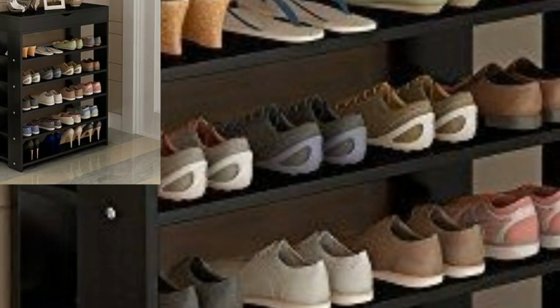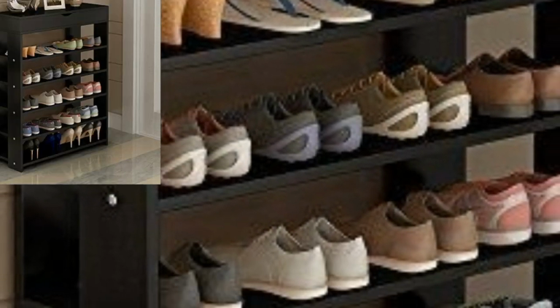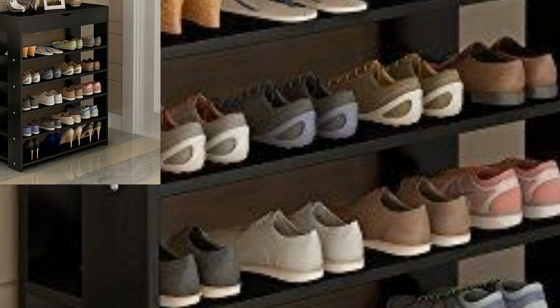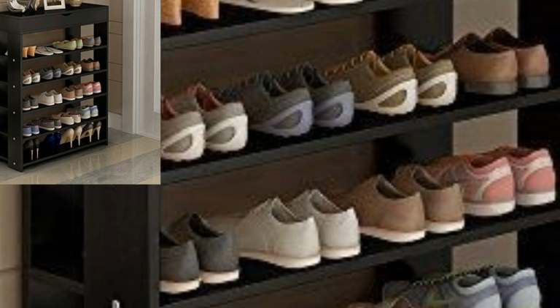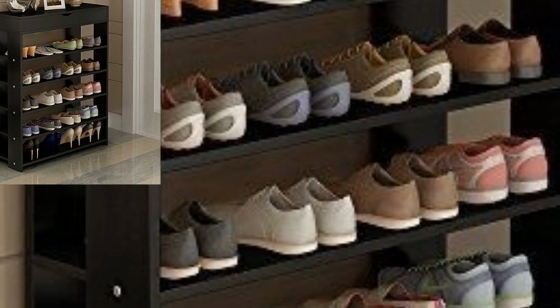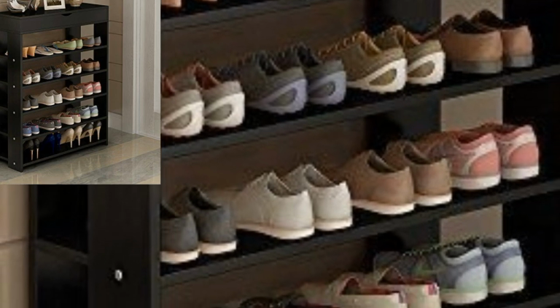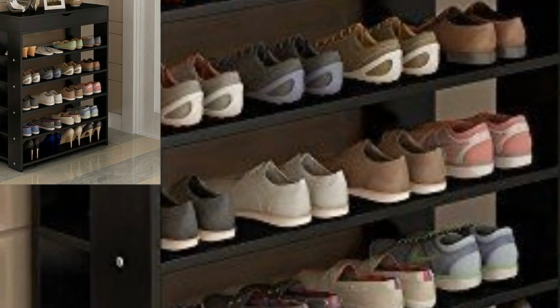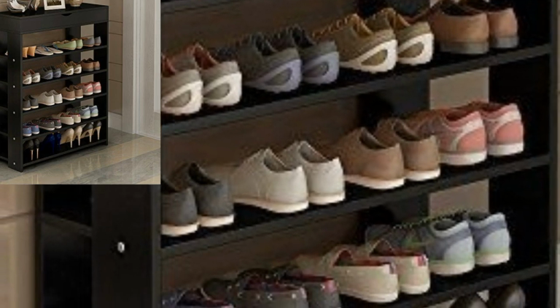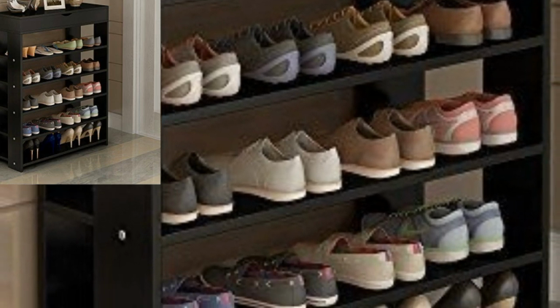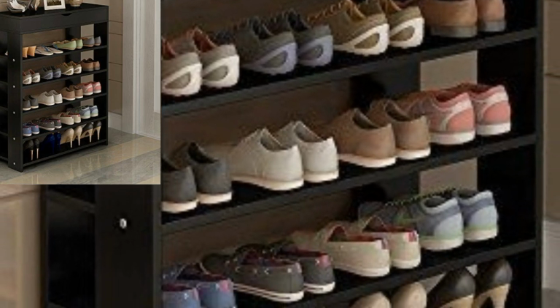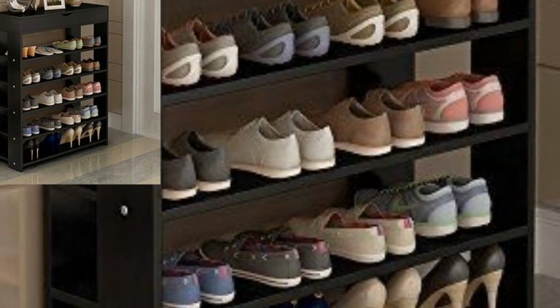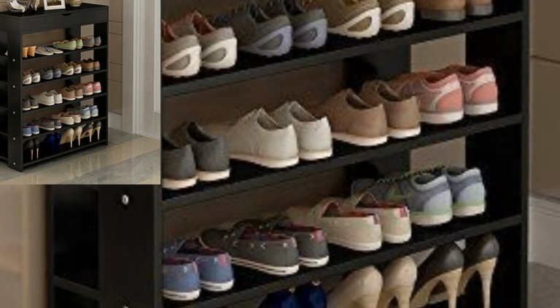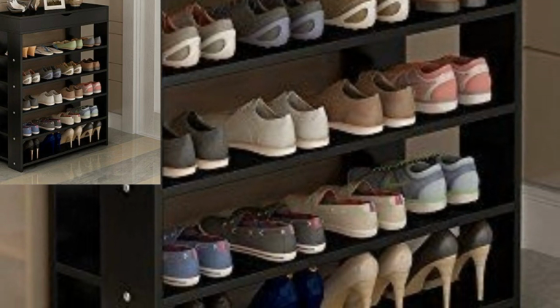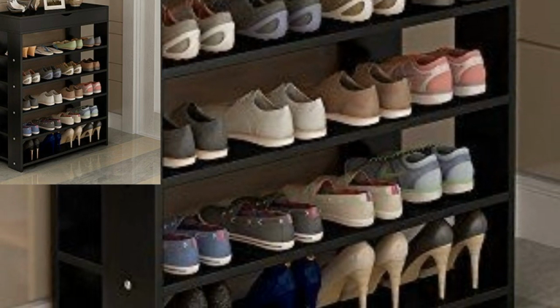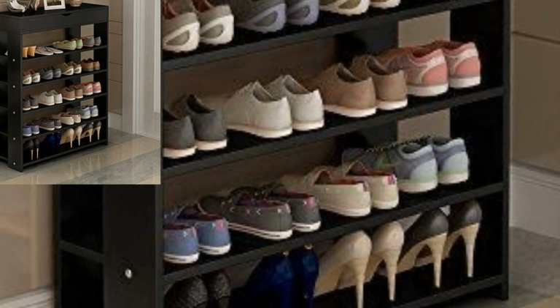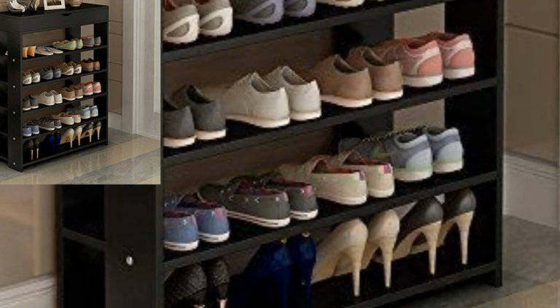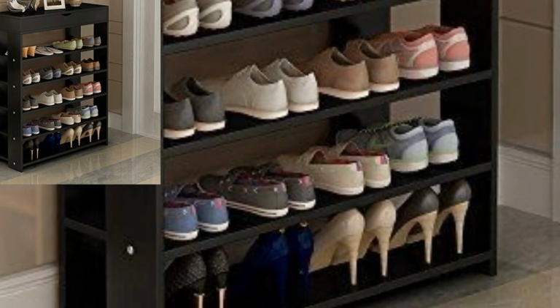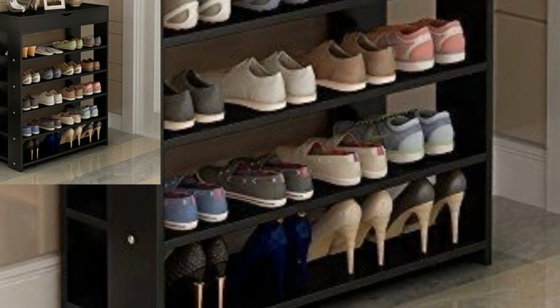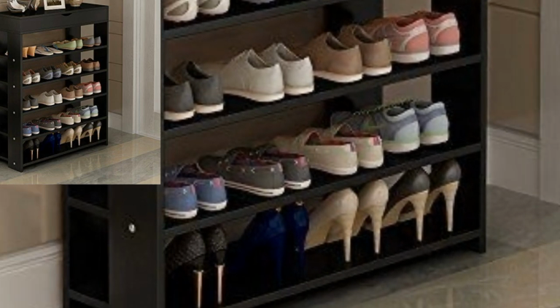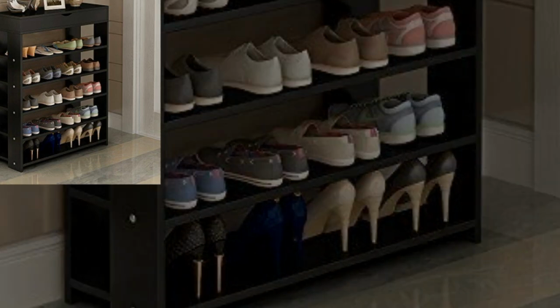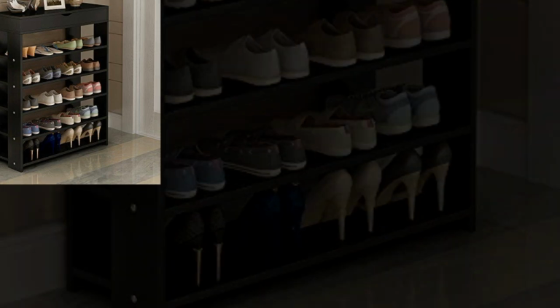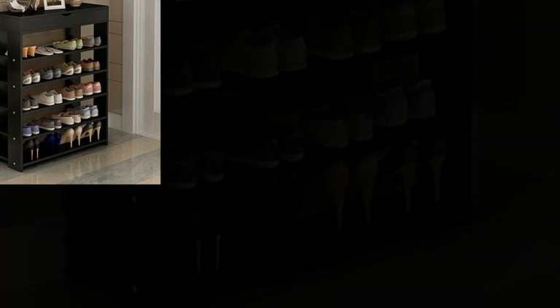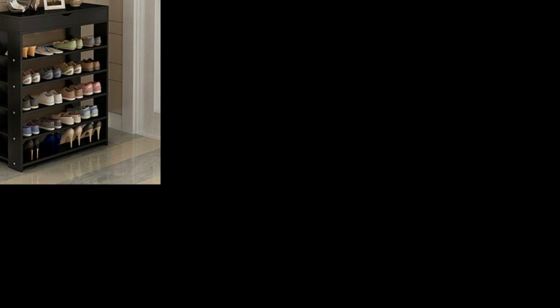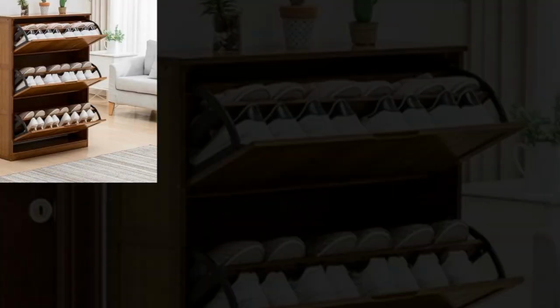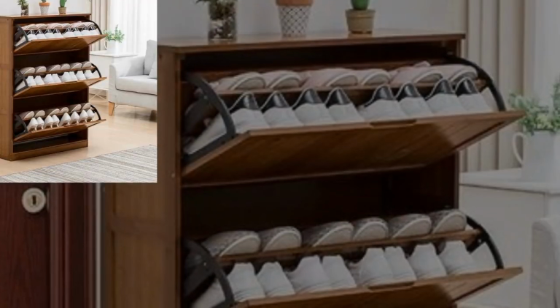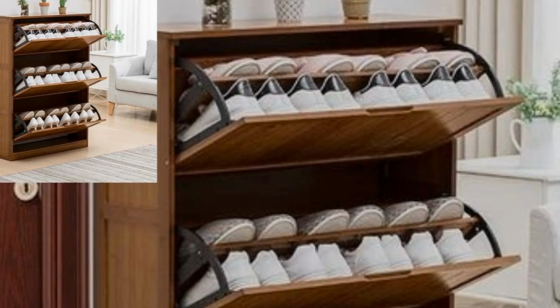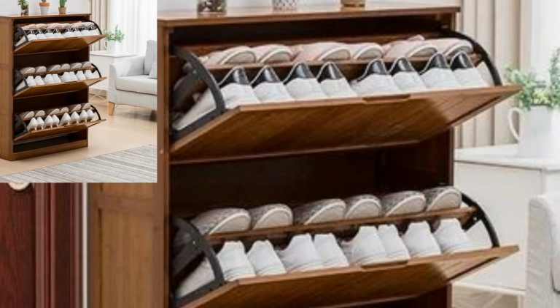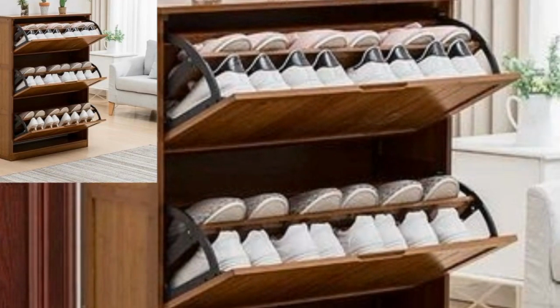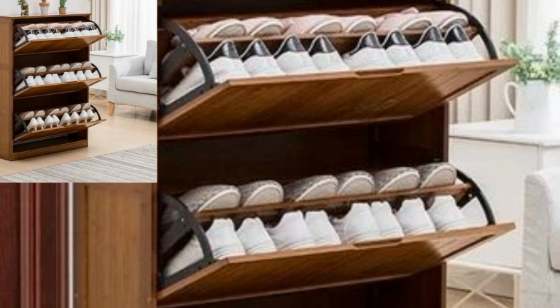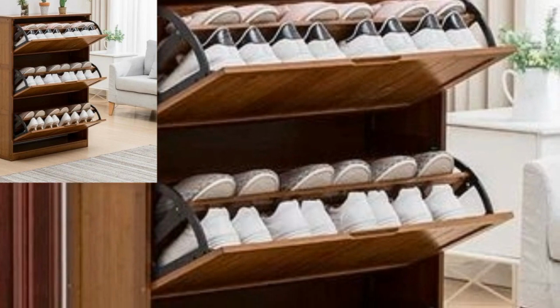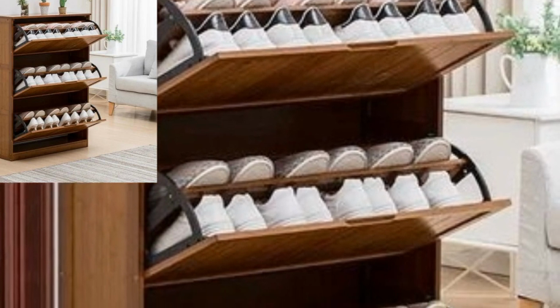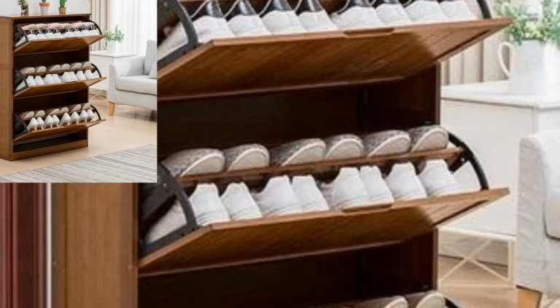We design space for each pair. Cube storage or cubby systems make it easy to keep shoes organized. It's an amazing collection, you know guys. Different people have different choices.